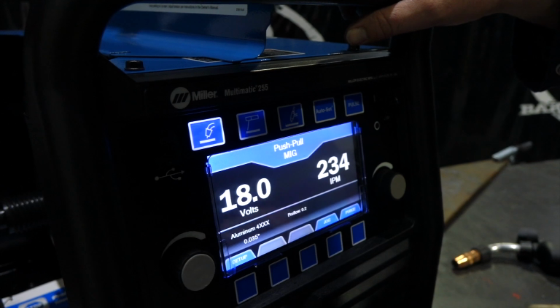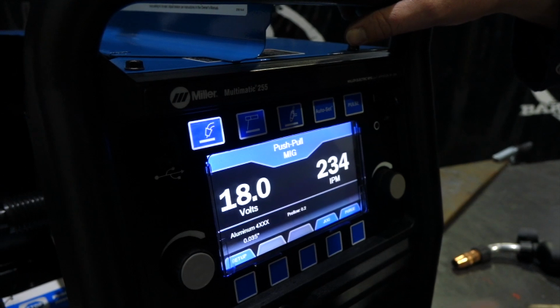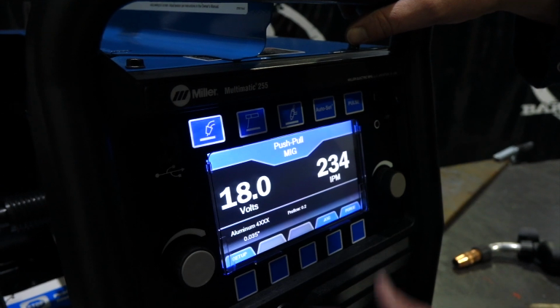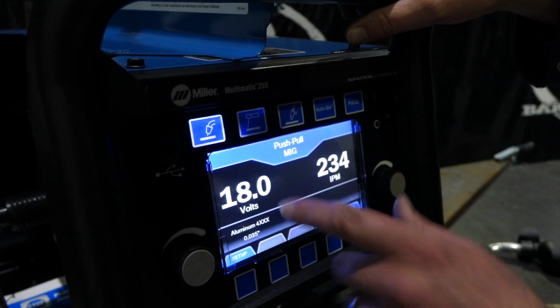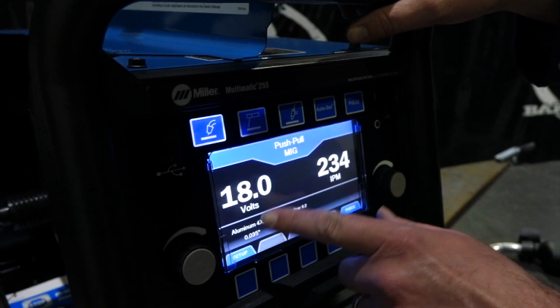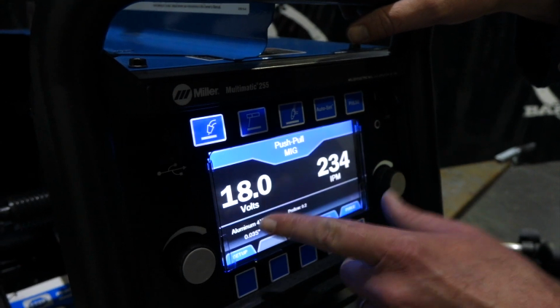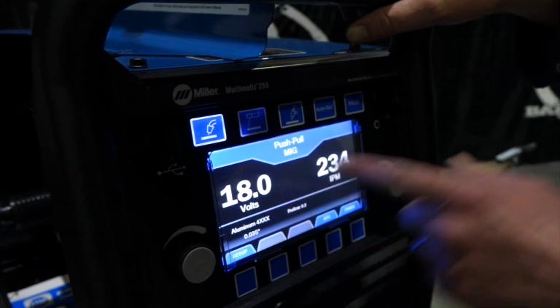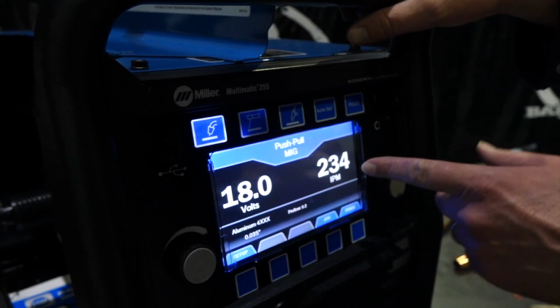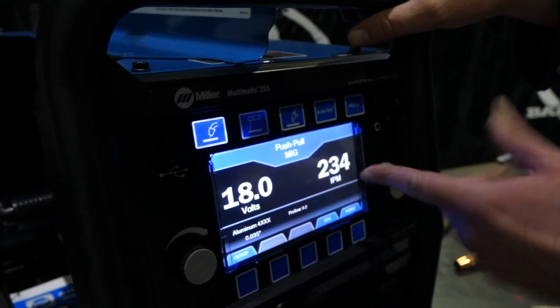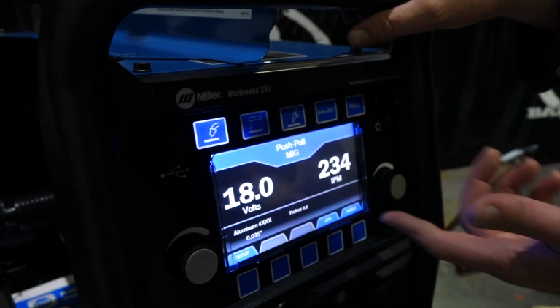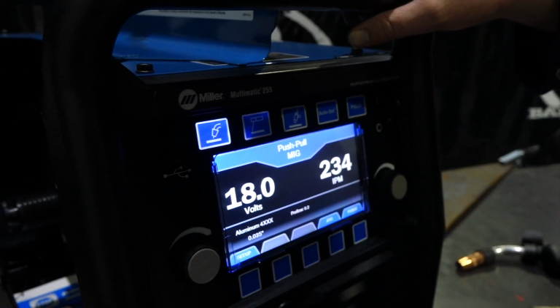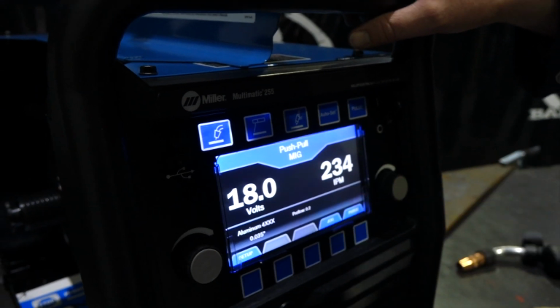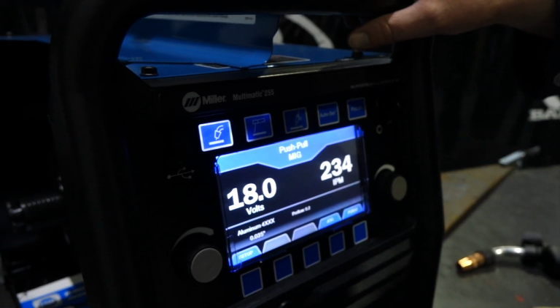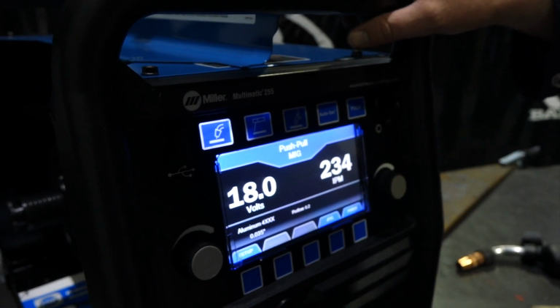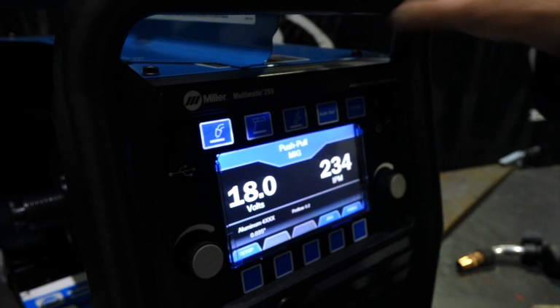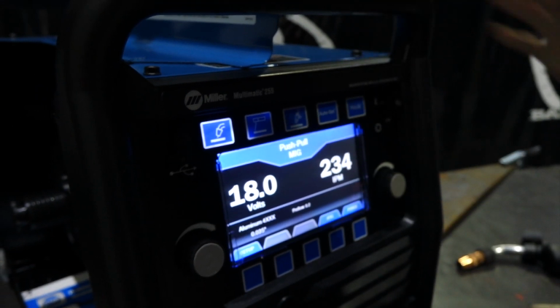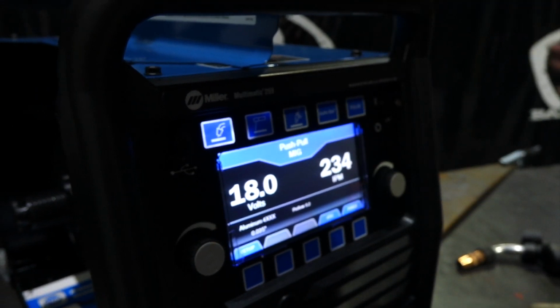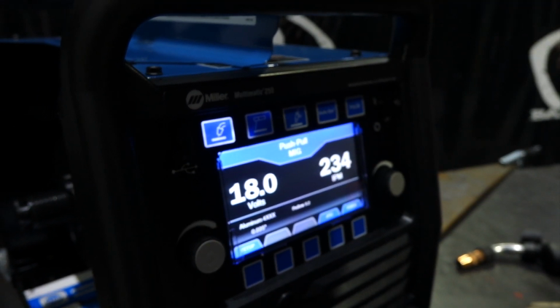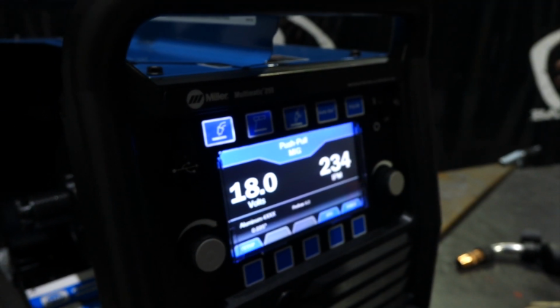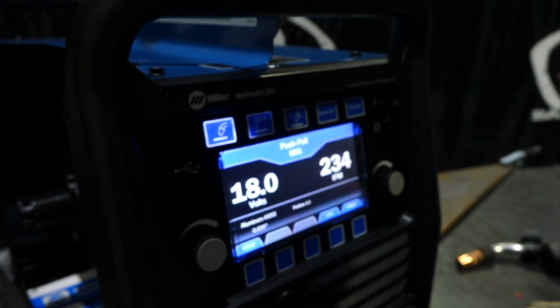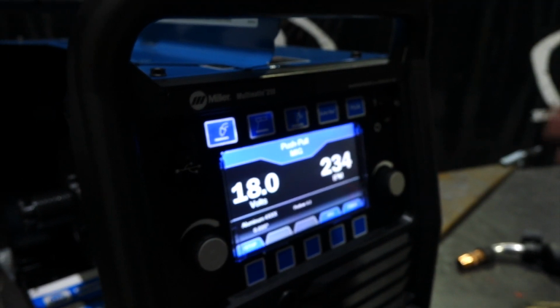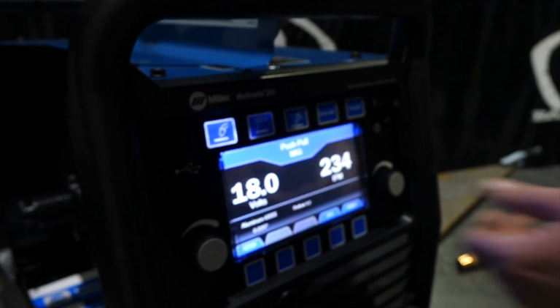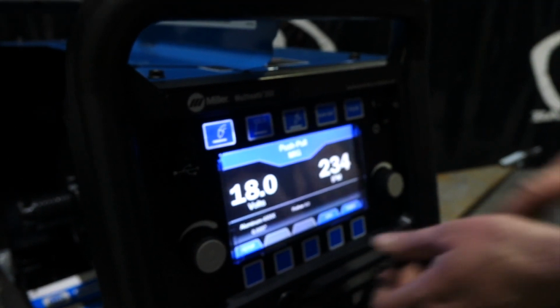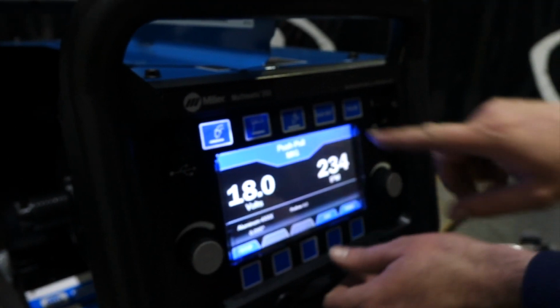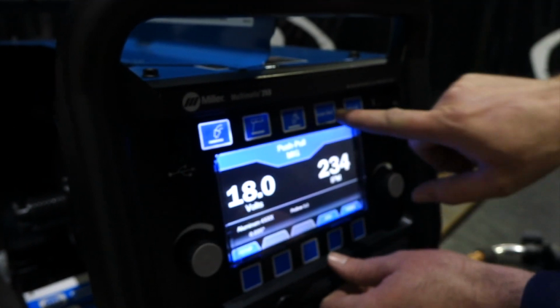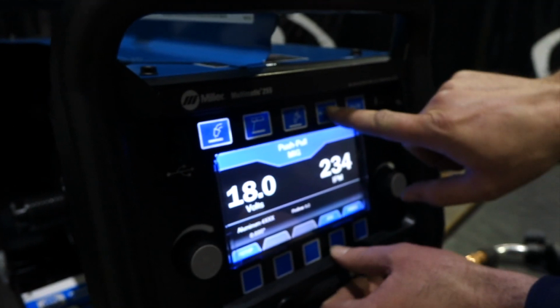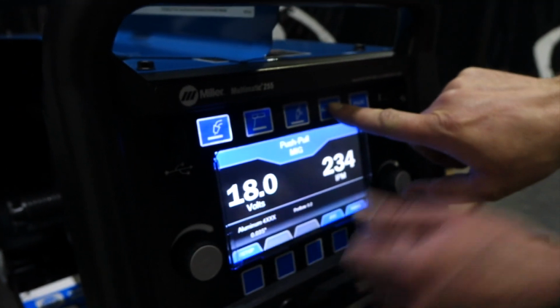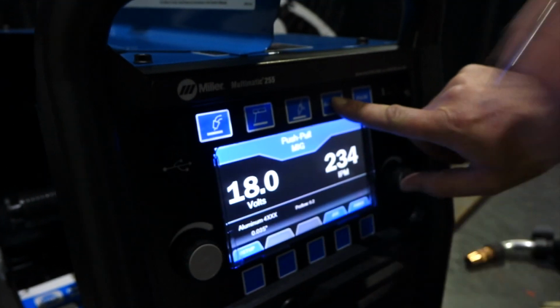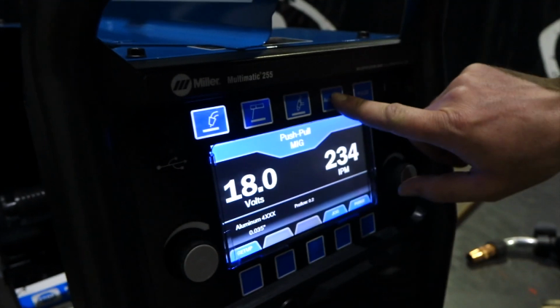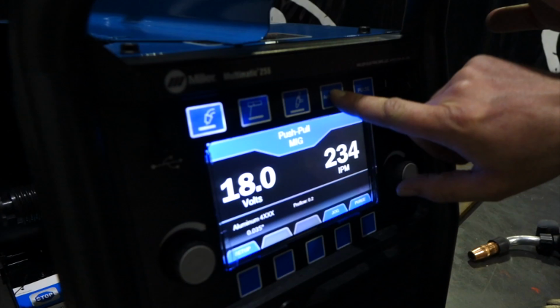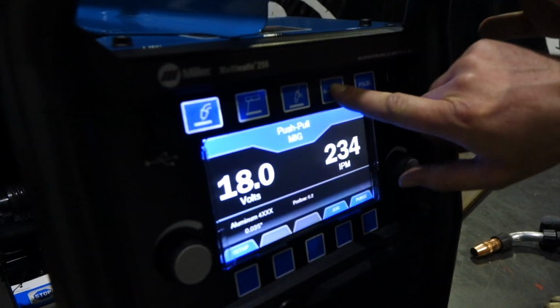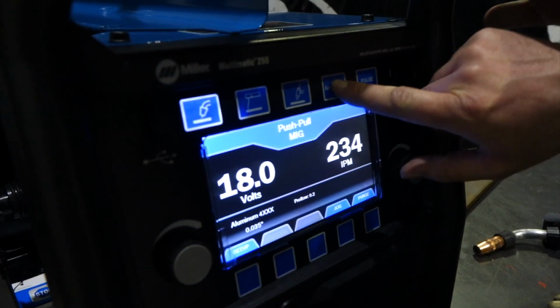Back at the home screen, we've got 18 volts and 234 inches per minute — that's what came up when I turned it on. We'll go to Autoset.